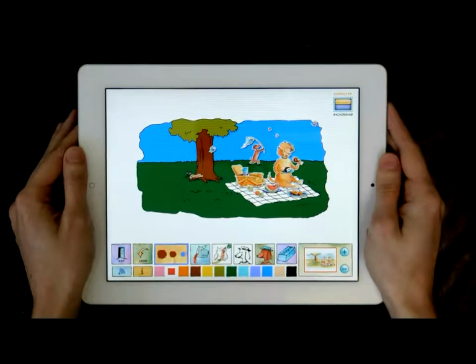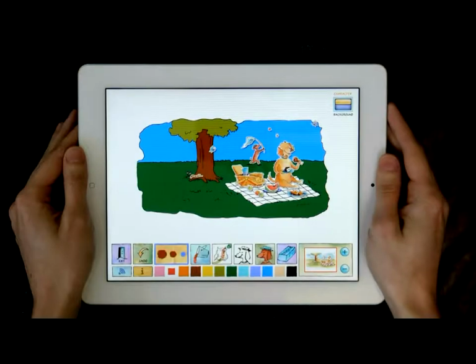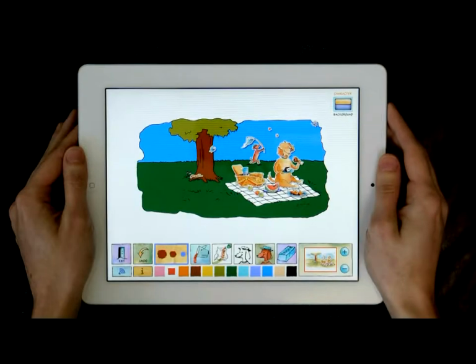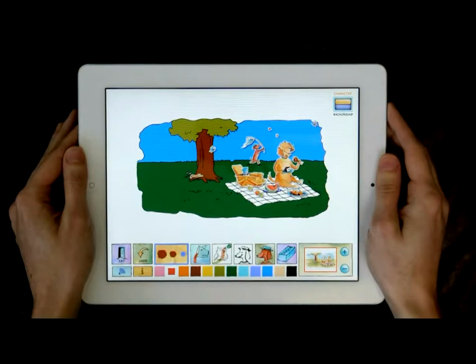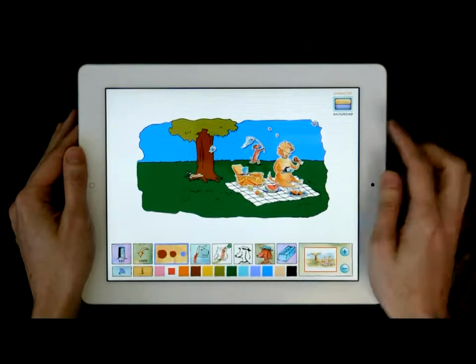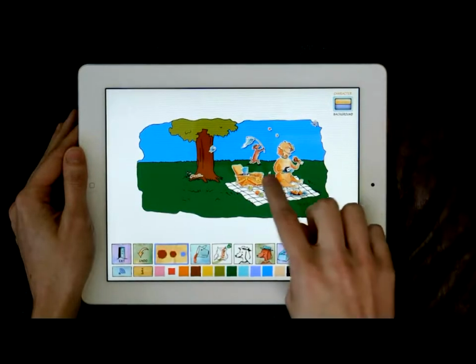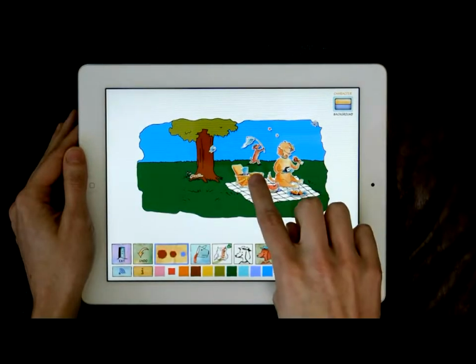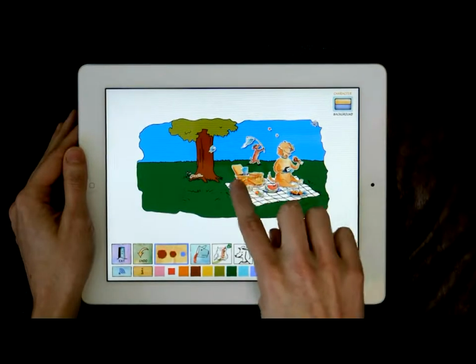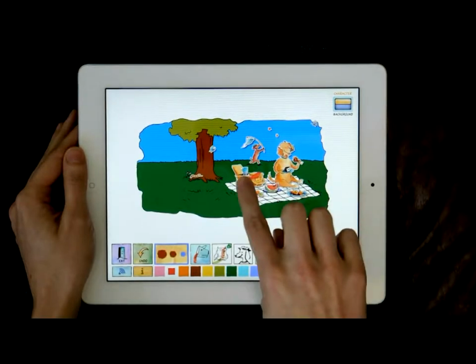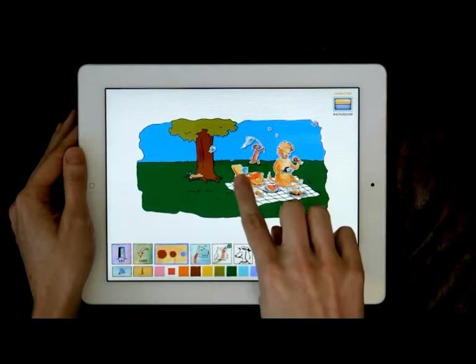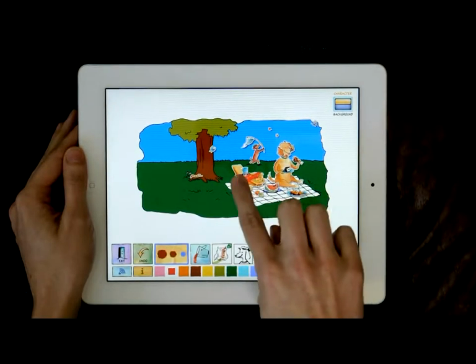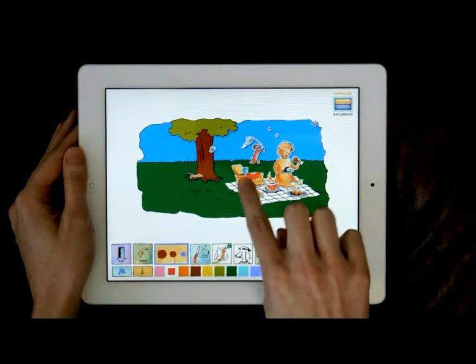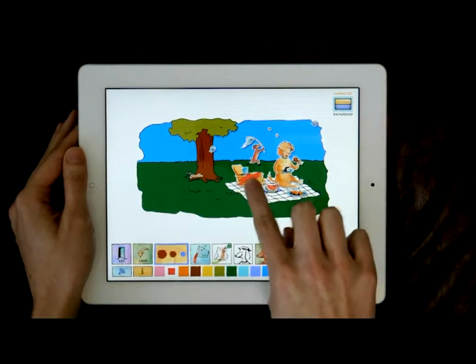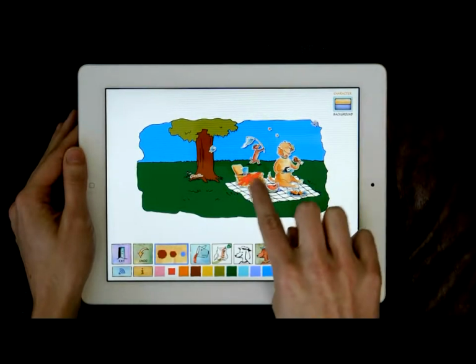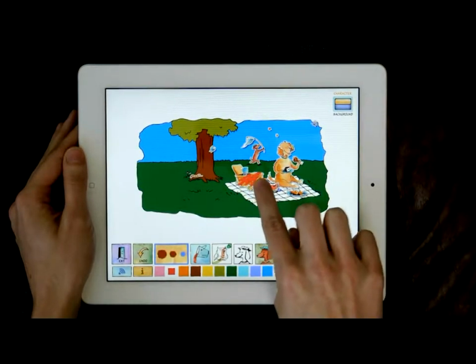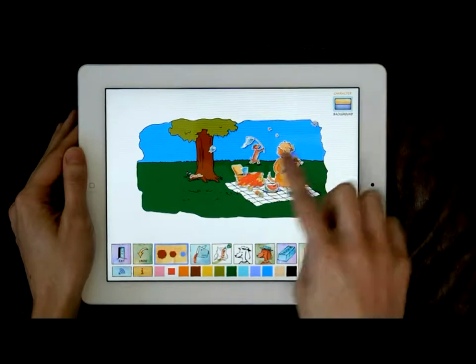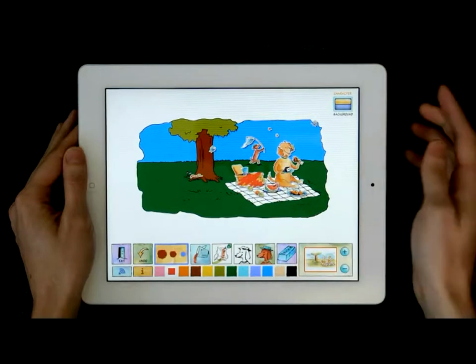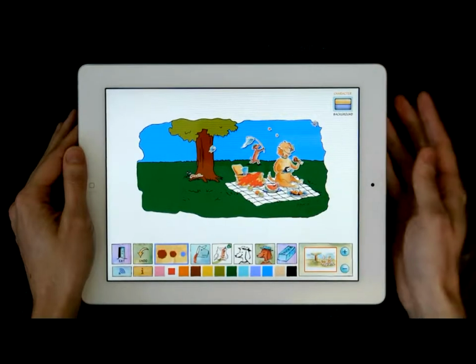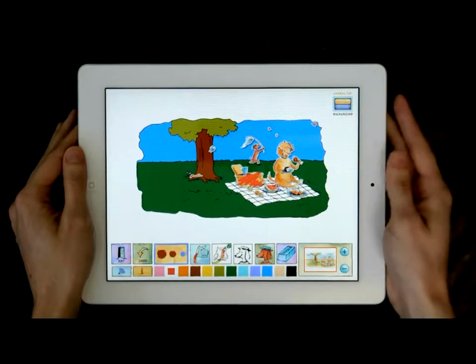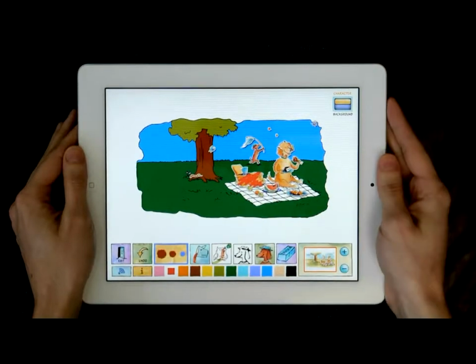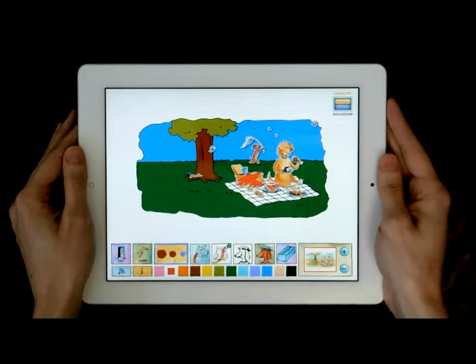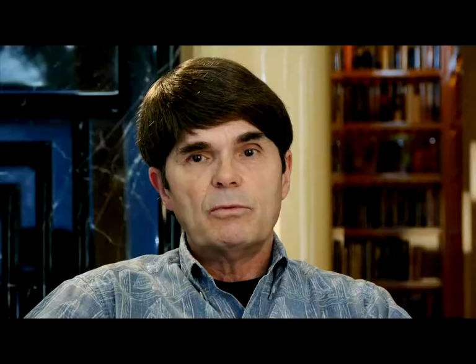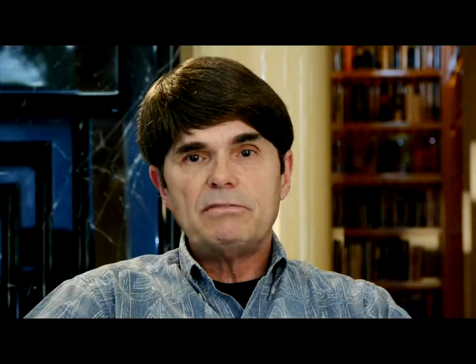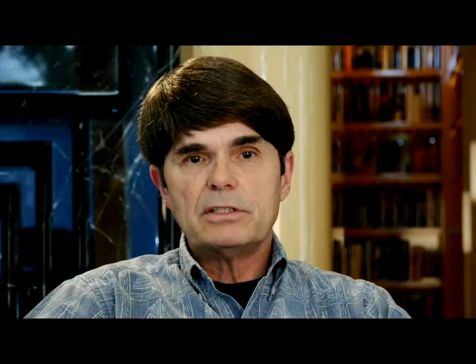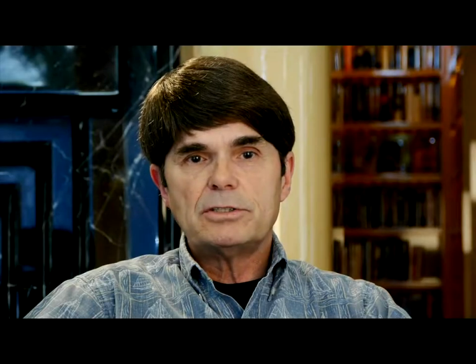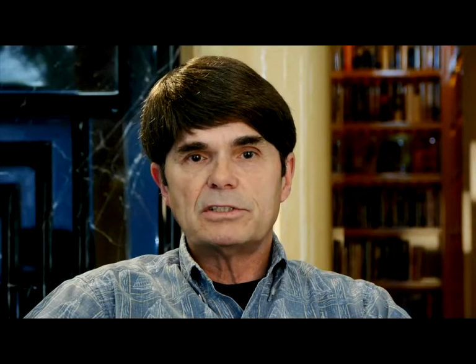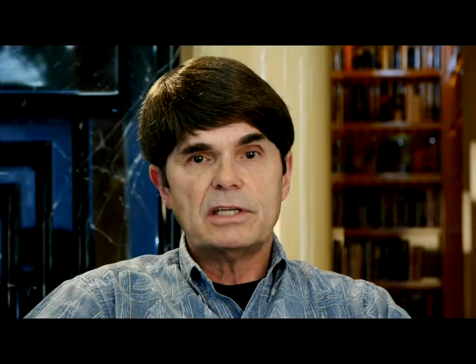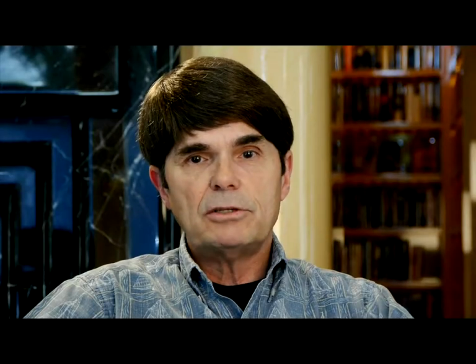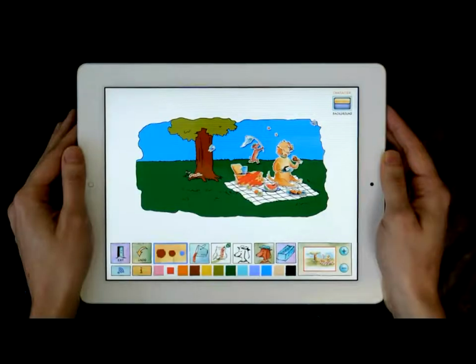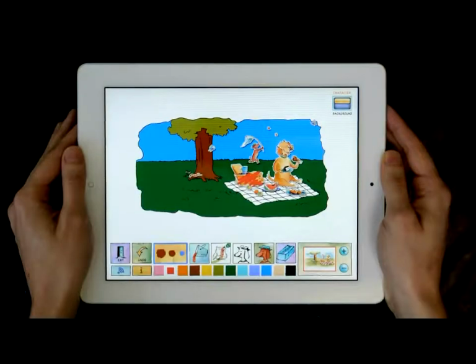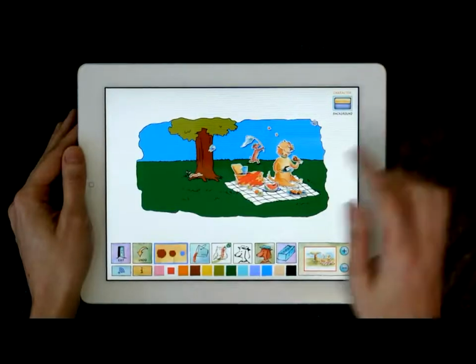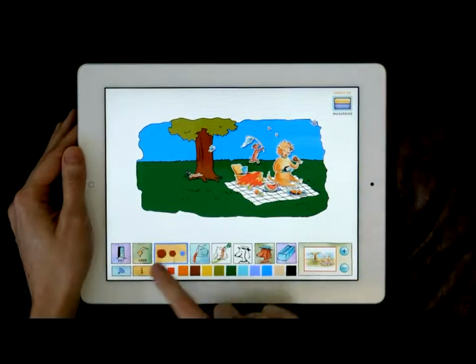Coloring each page is fun. Reveal the original artwork or color on the outlines. When finished, you can send it to your friends and family.